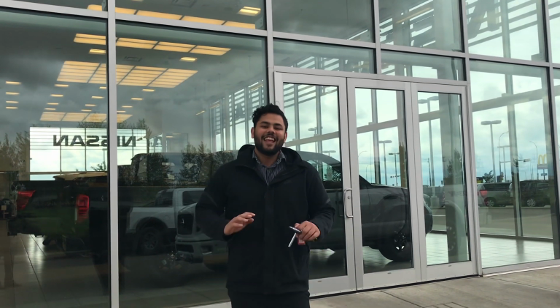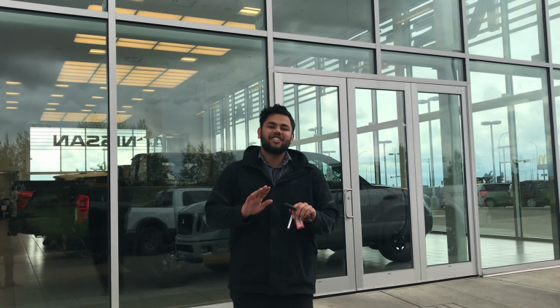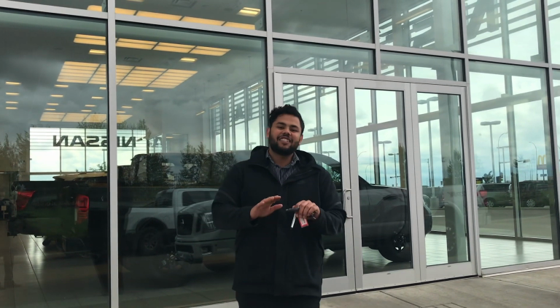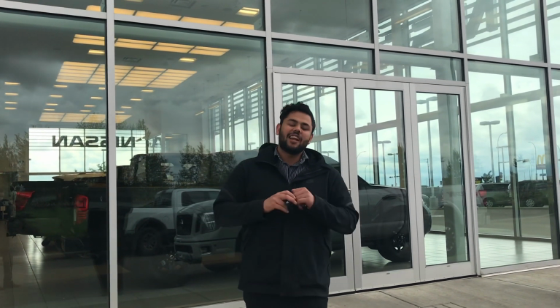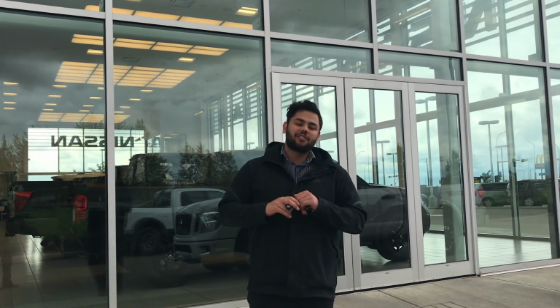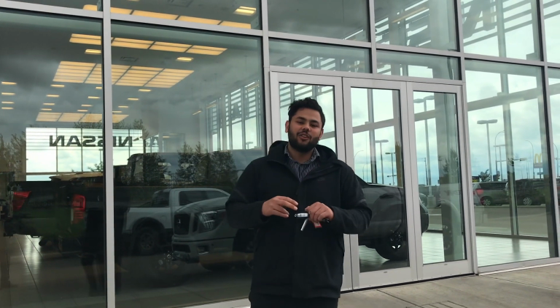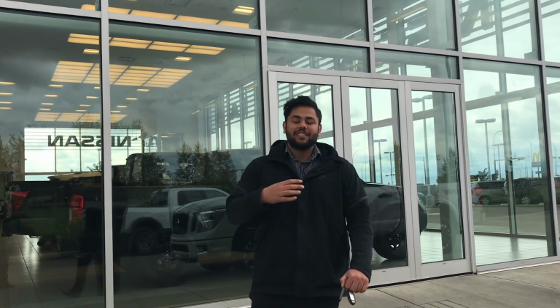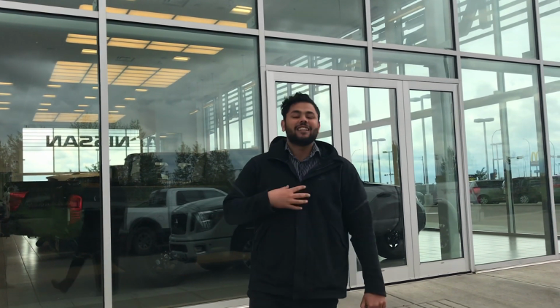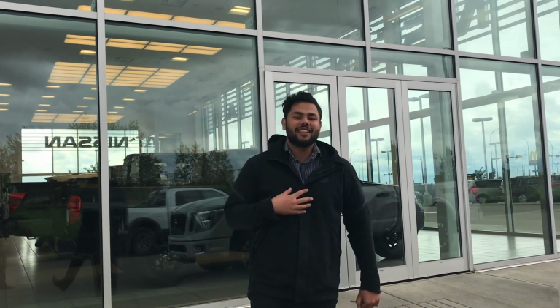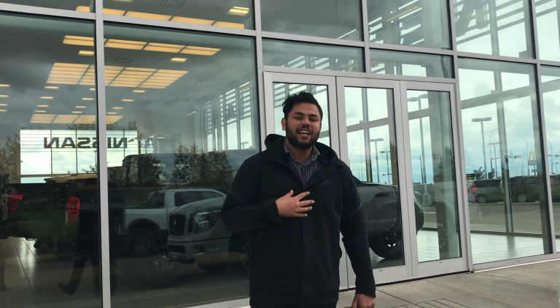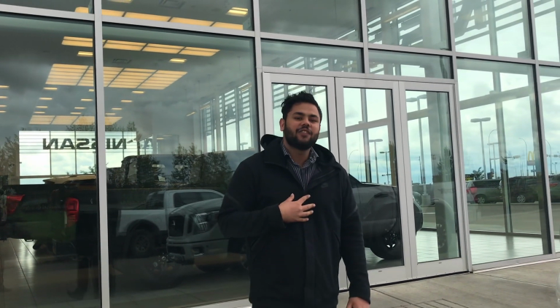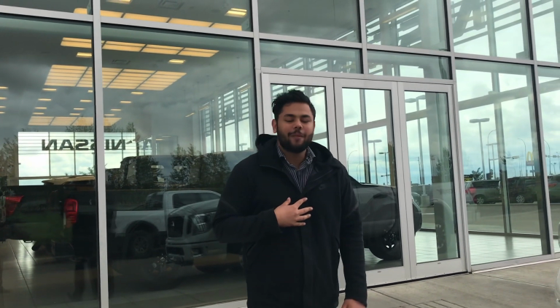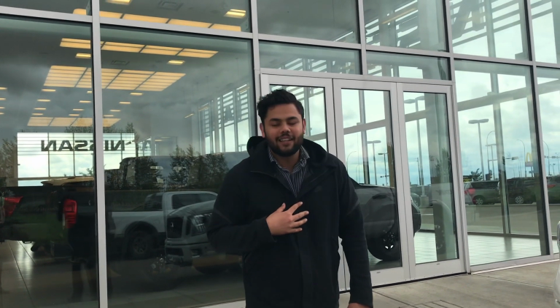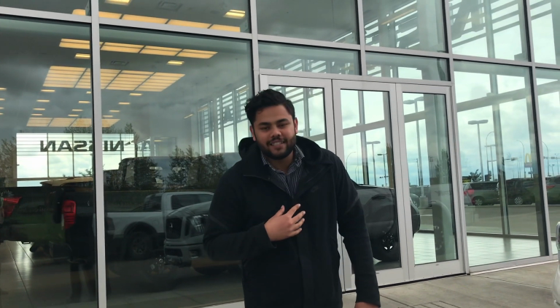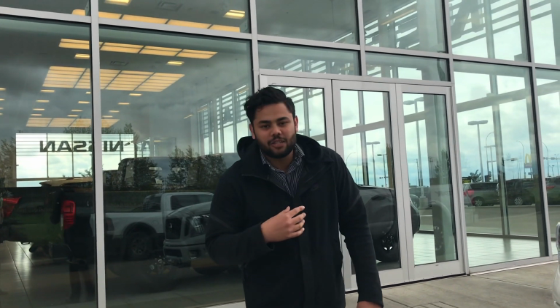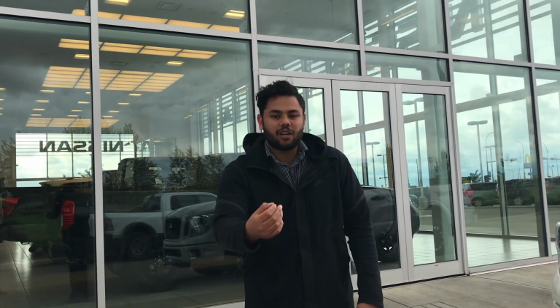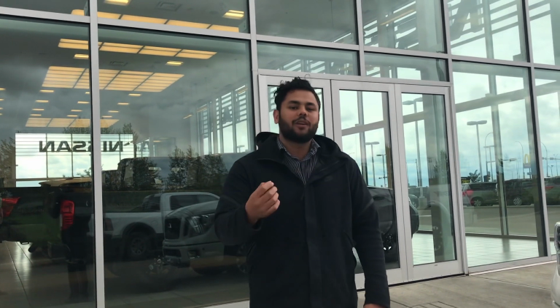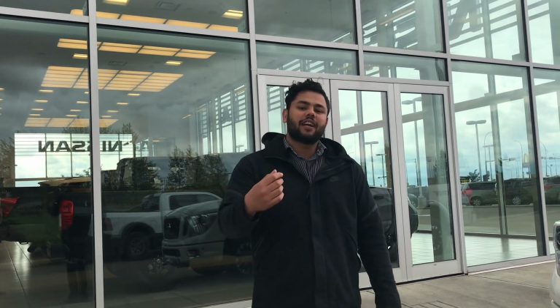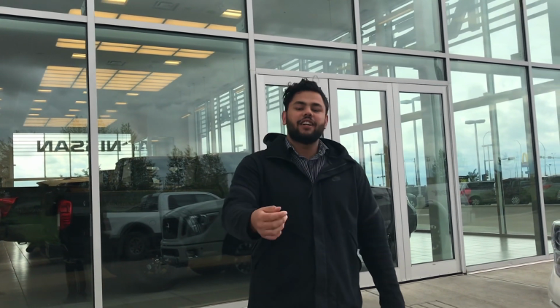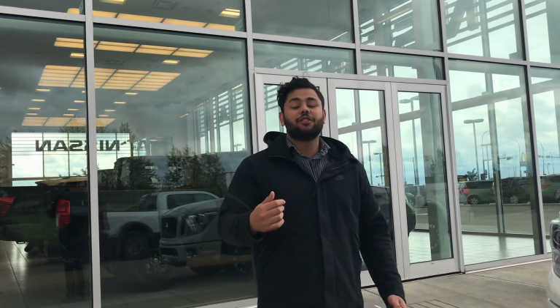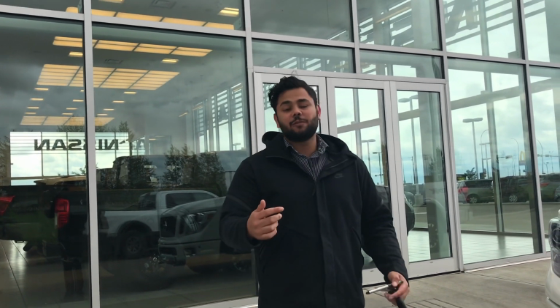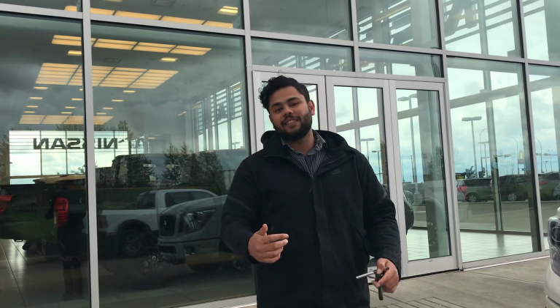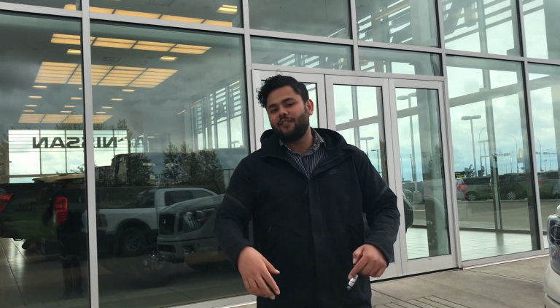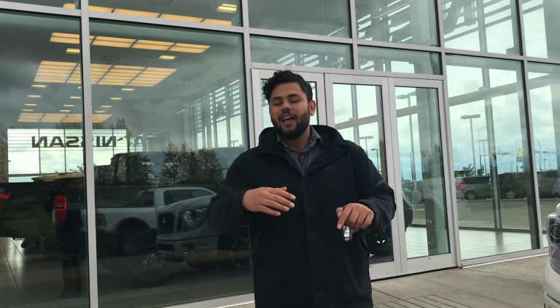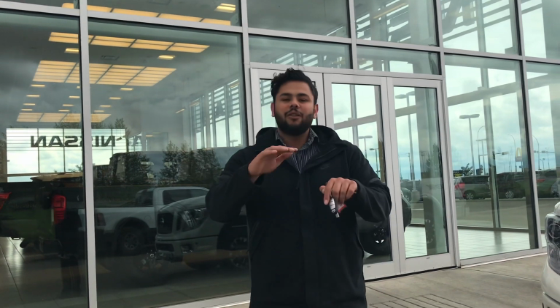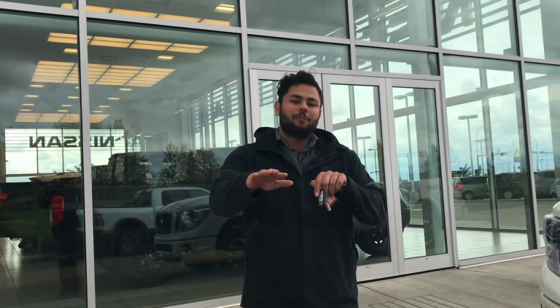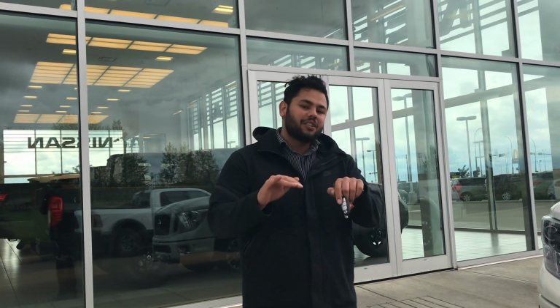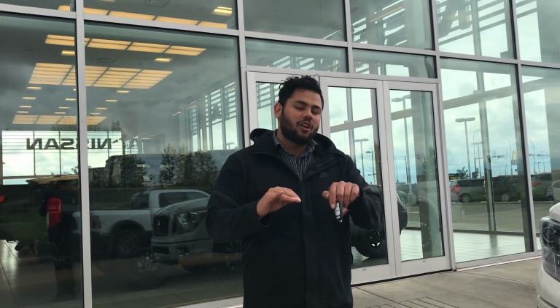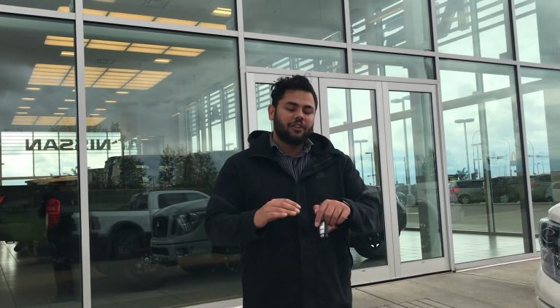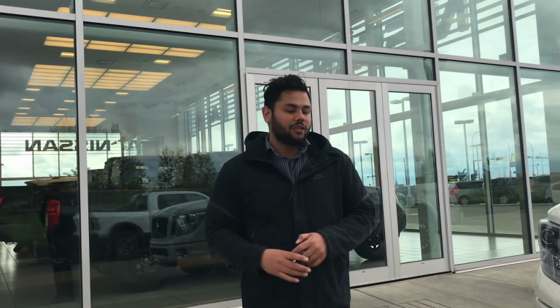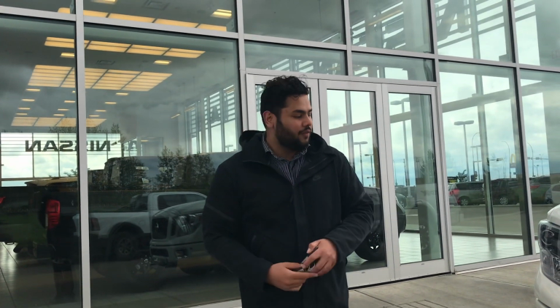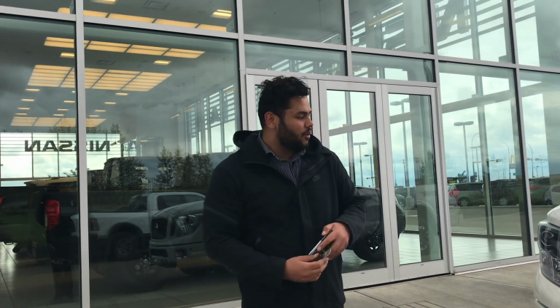Hey Jason, how's it going? It's Ish down here from Ellen Nissan, so I'm going to have a quick second to introduce myself. It was a pleasure talking to you on the phone.